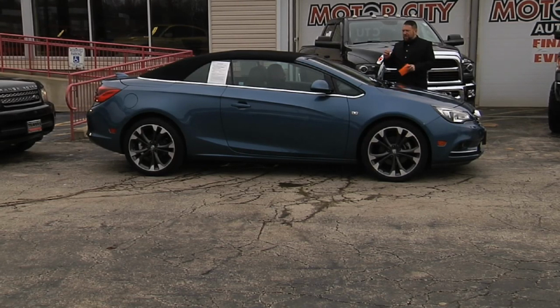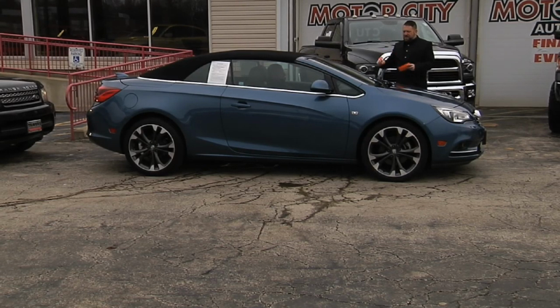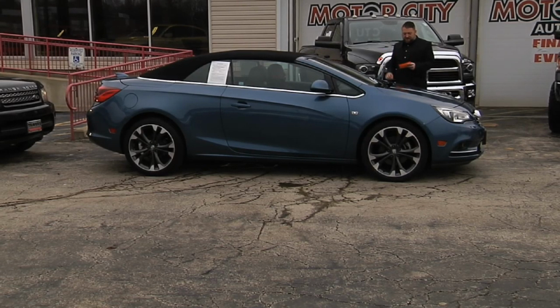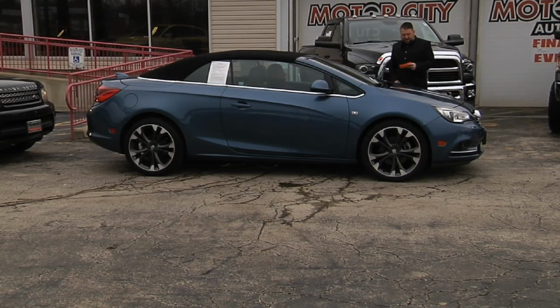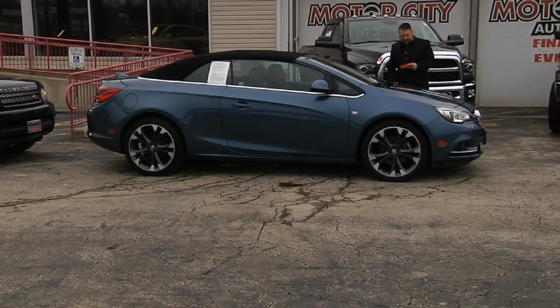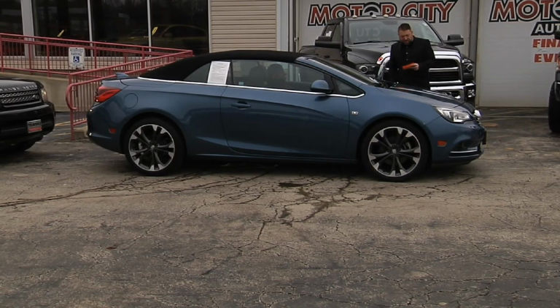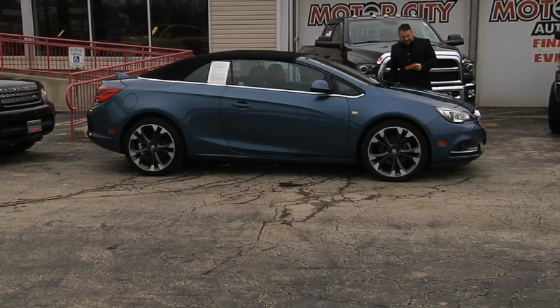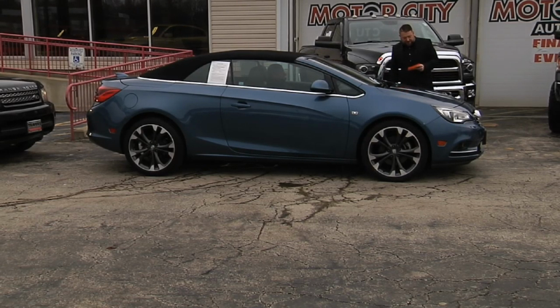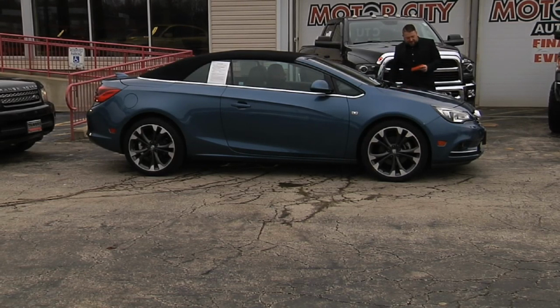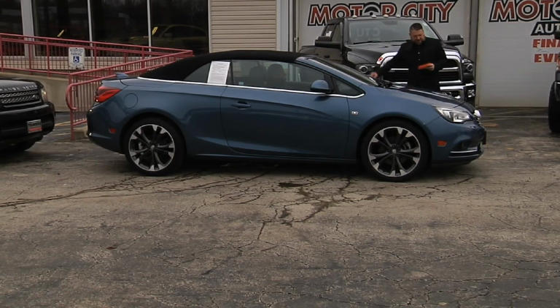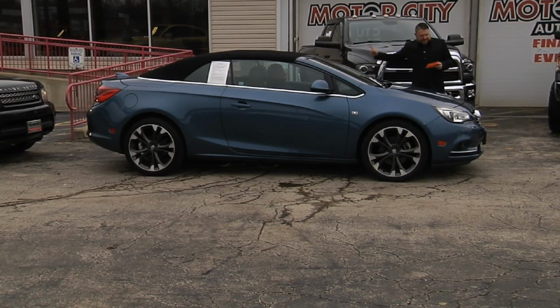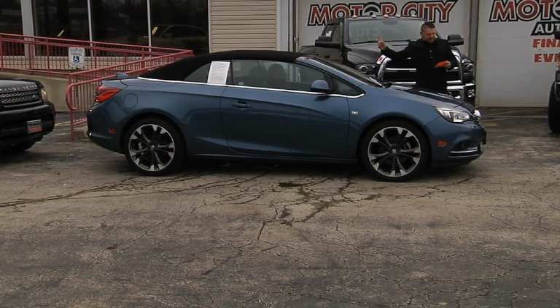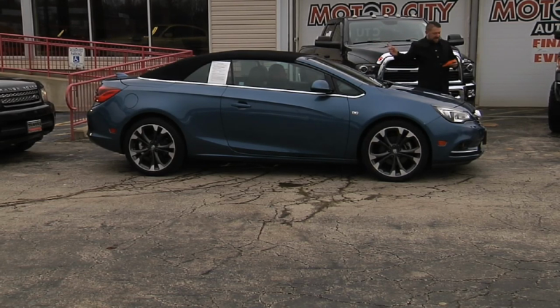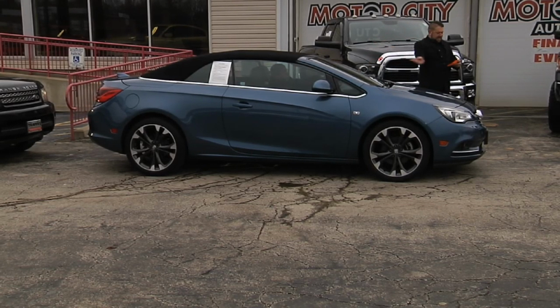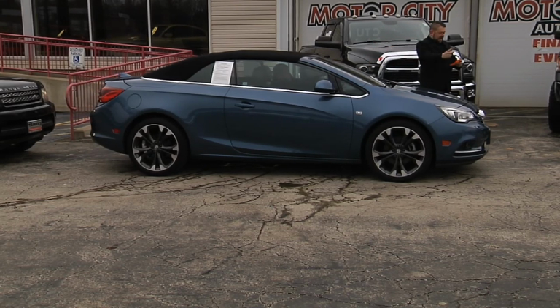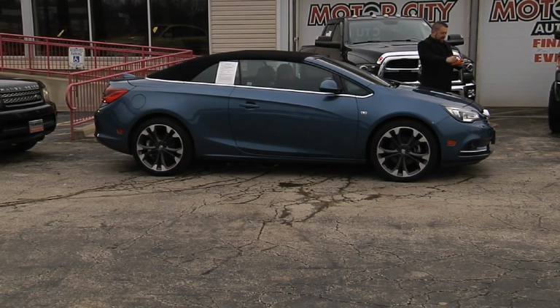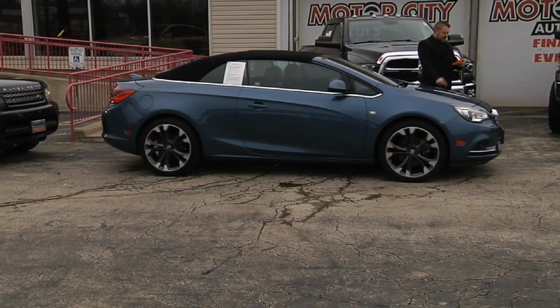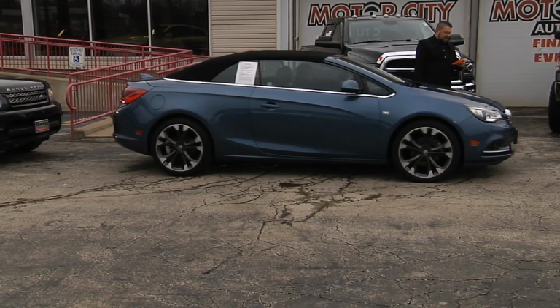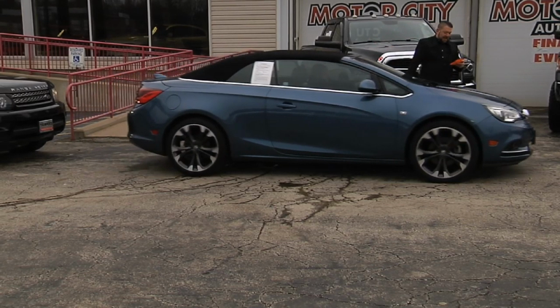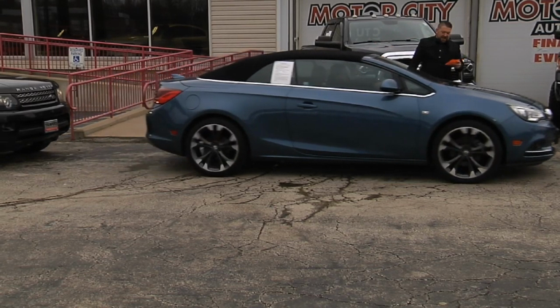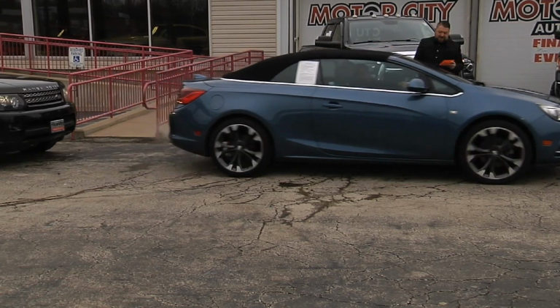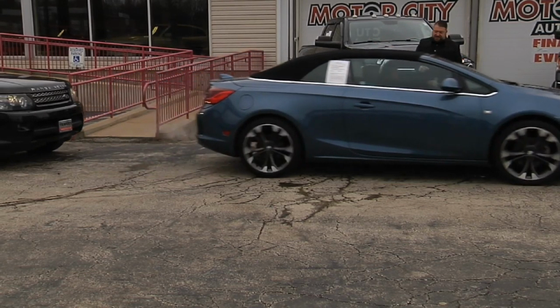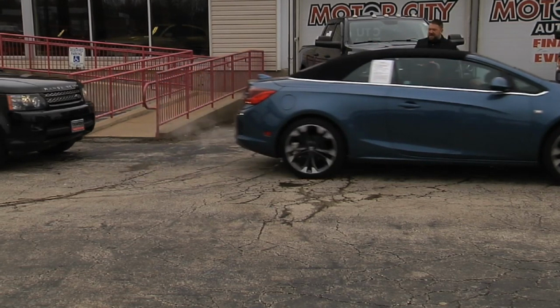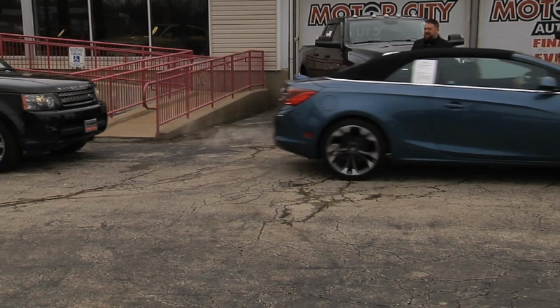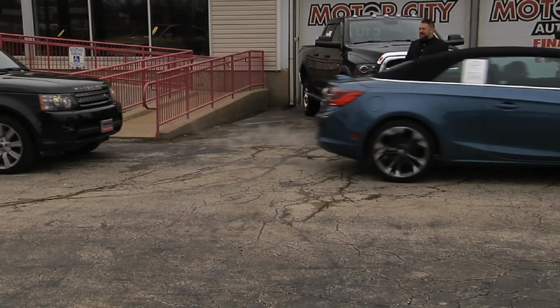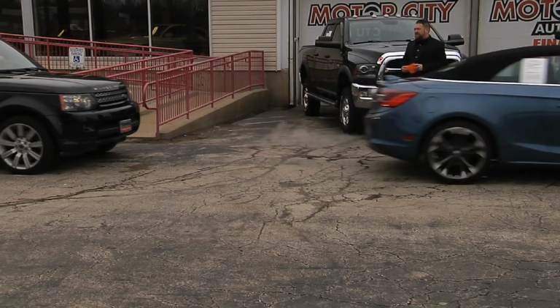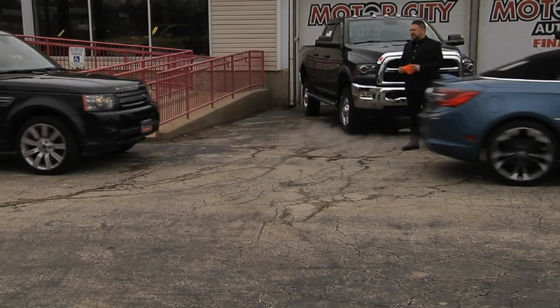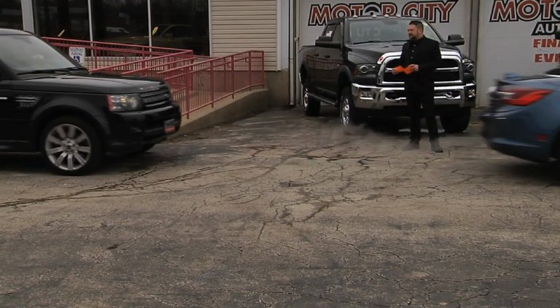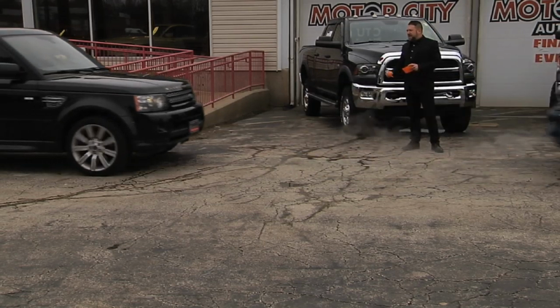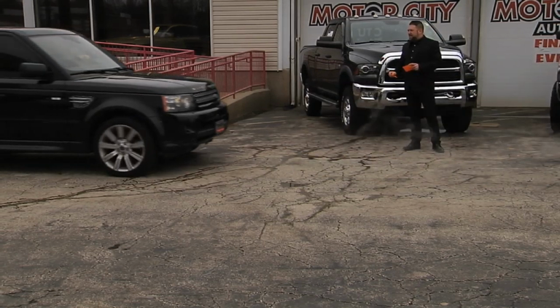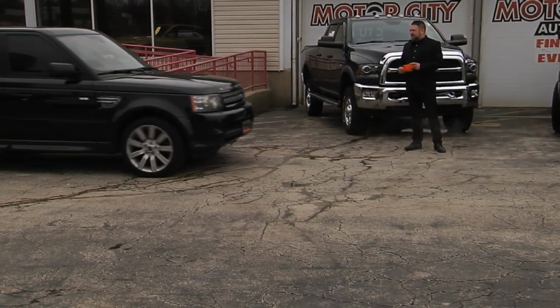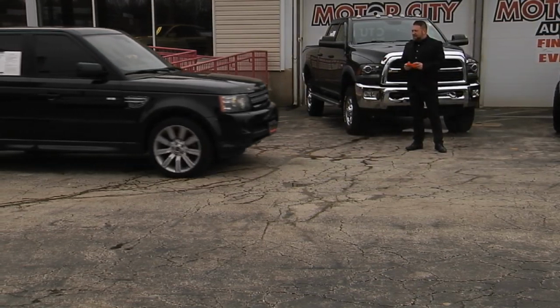We got Joe in this 2016 Buick Premium Convertible with only 30,000 miles, navigation, alloys, heated leather seats, and backup camera.